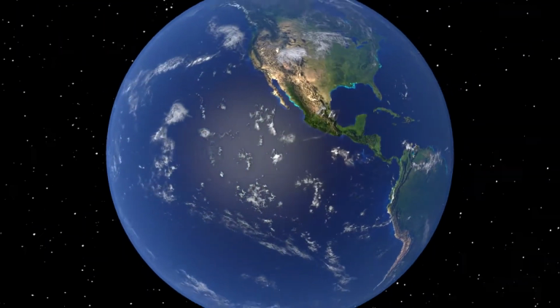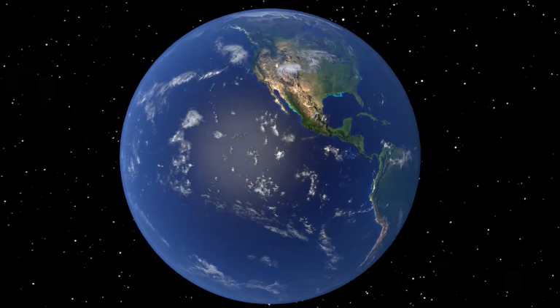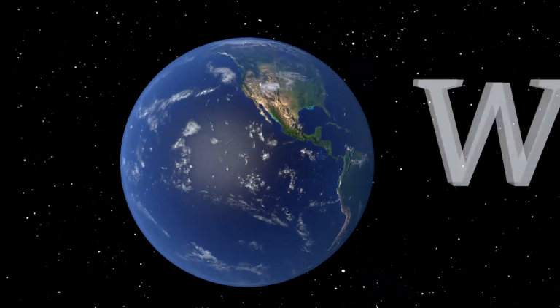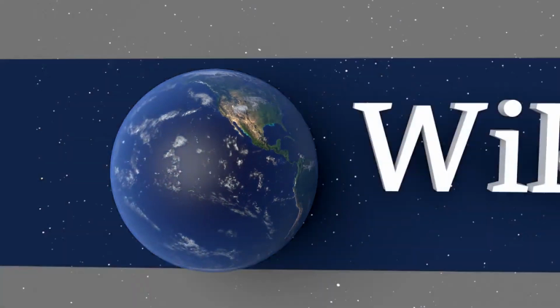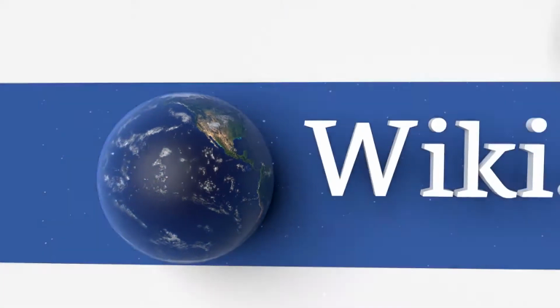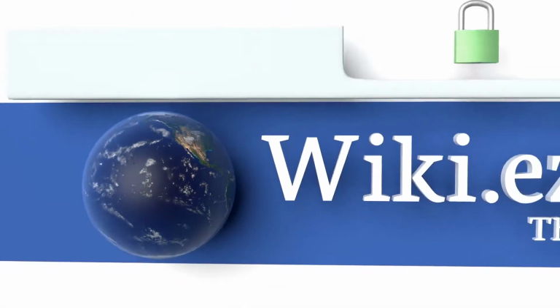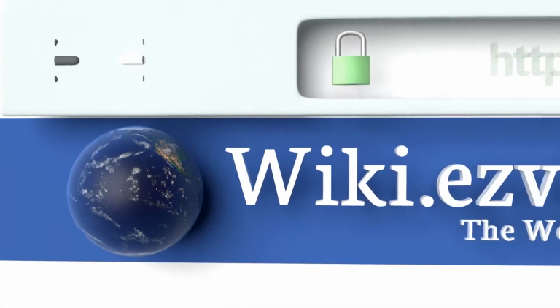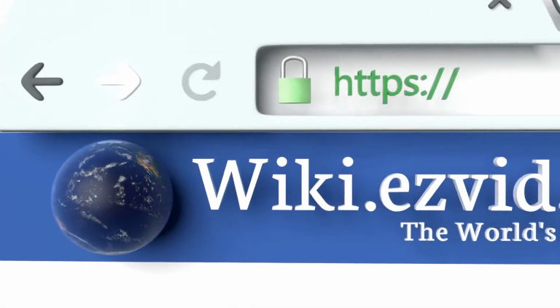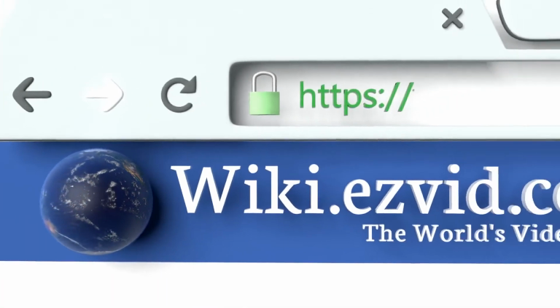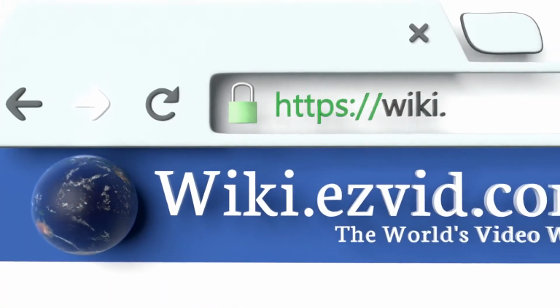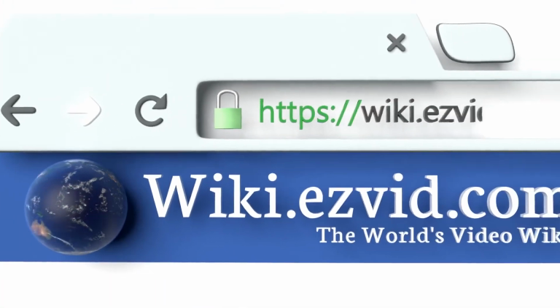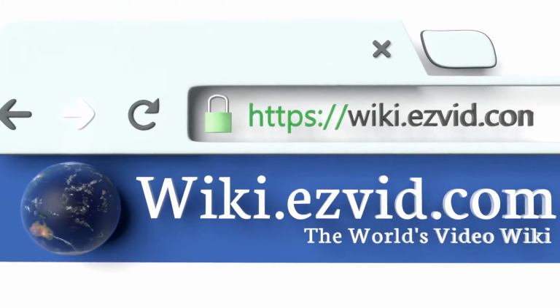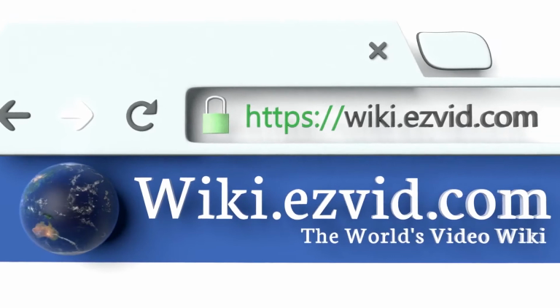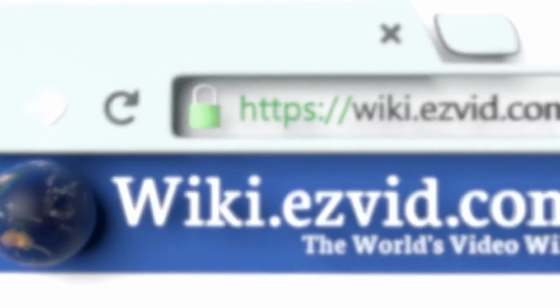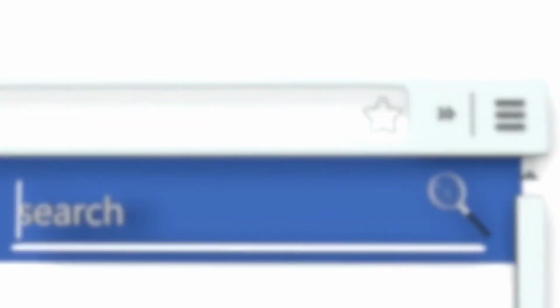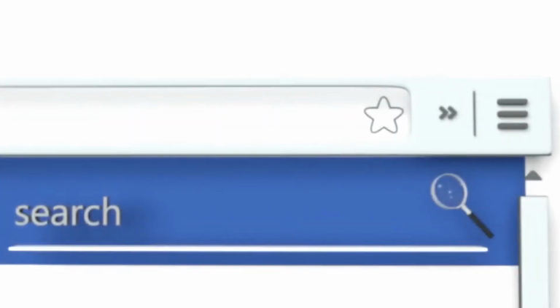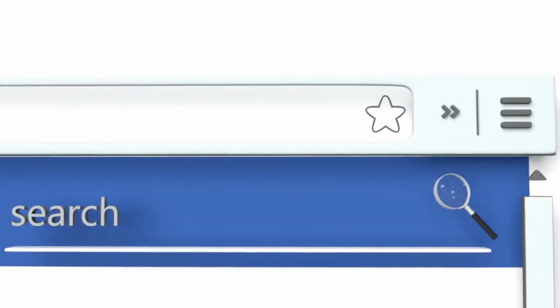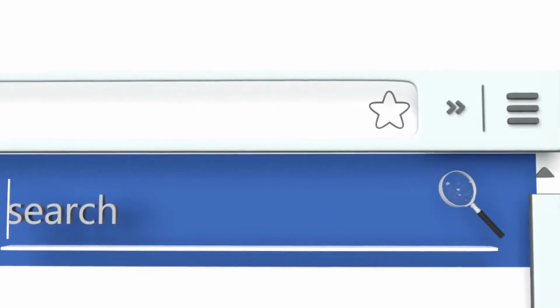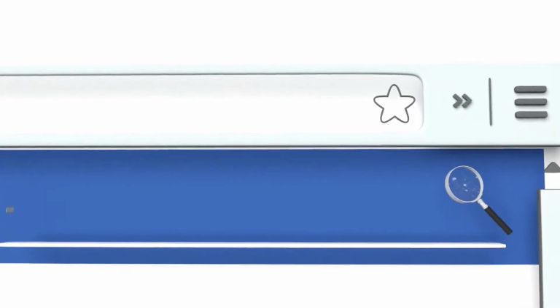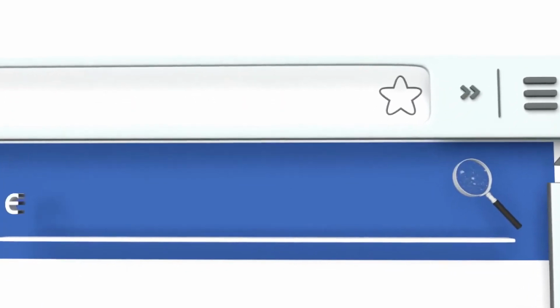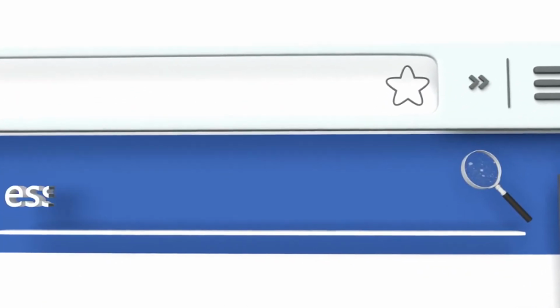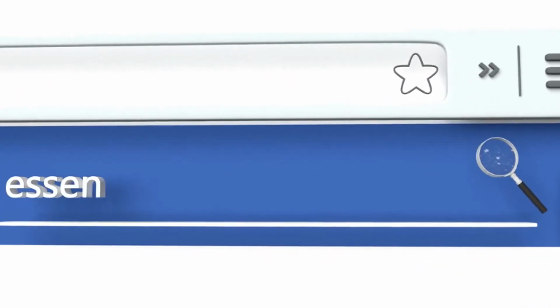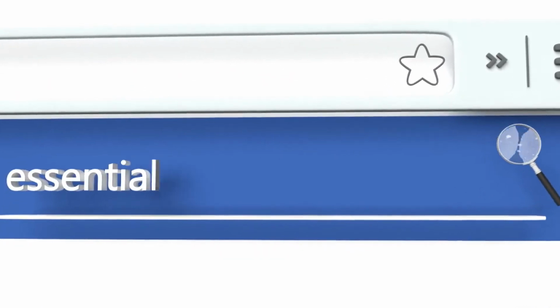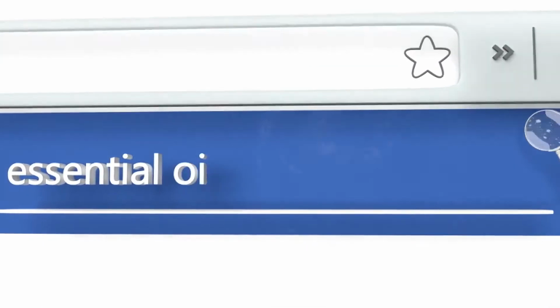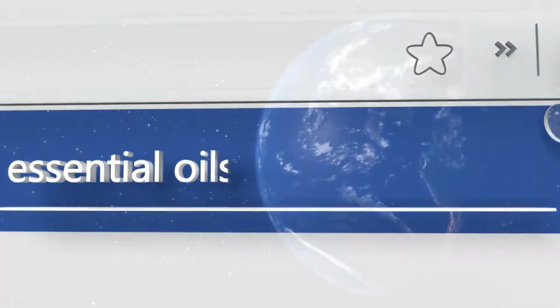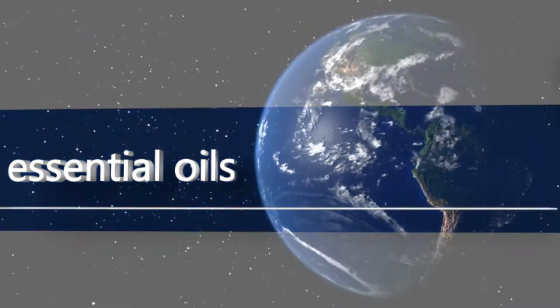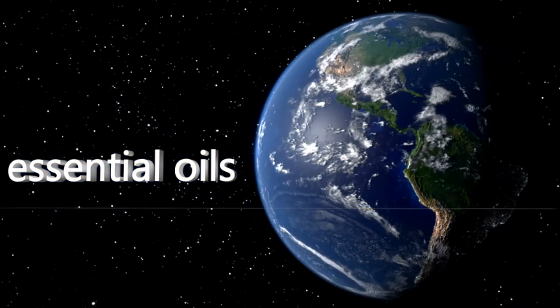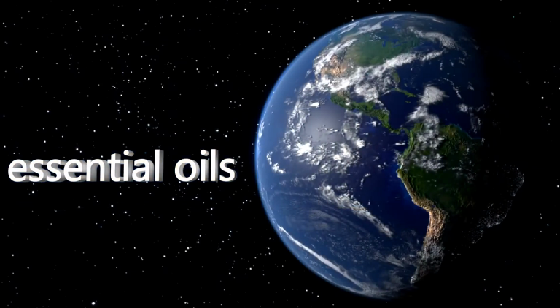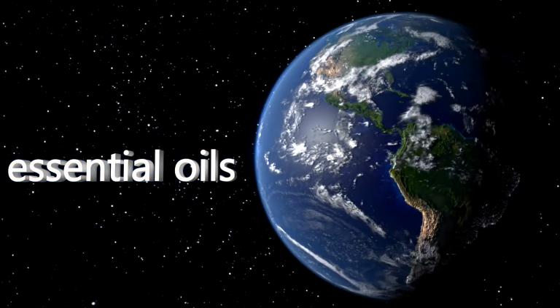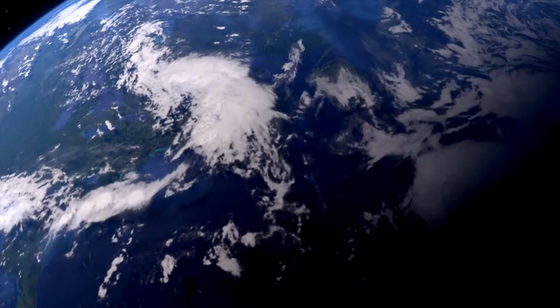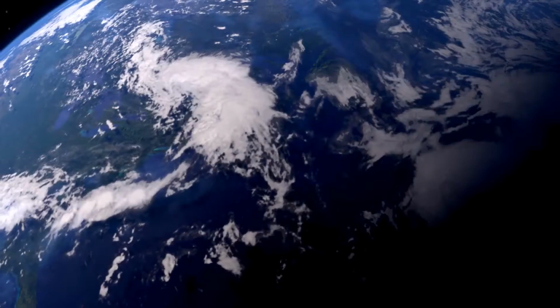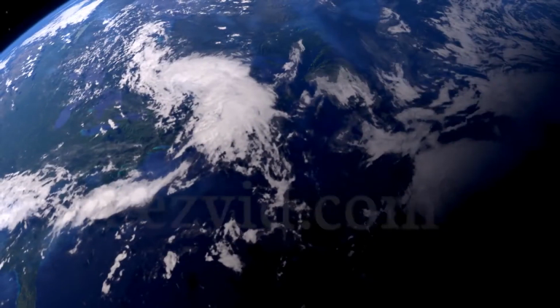To see all of our choices, go to wiki.easyvid.com and search for essential oils, or click beneath this video.